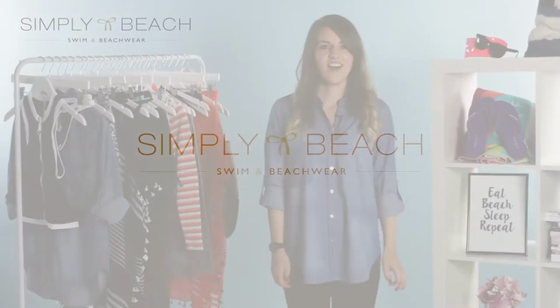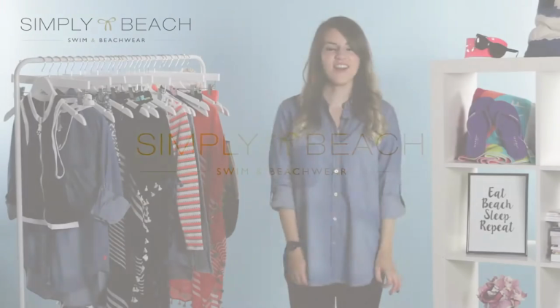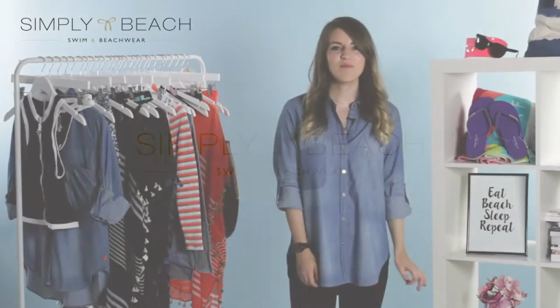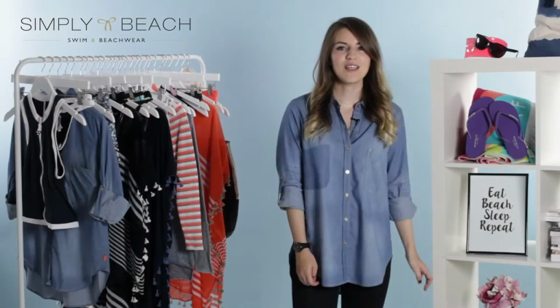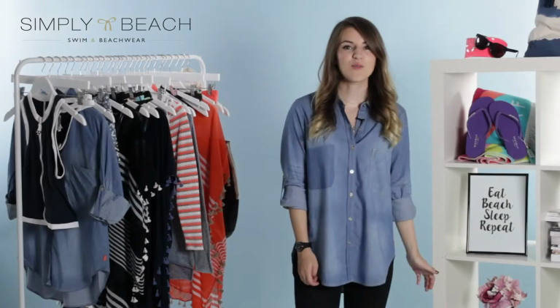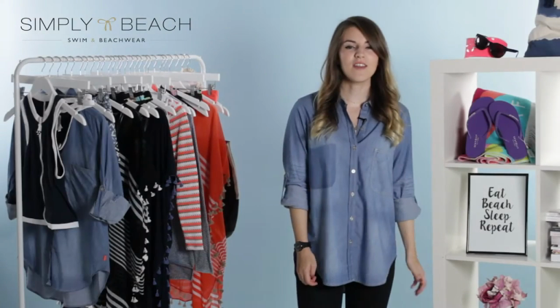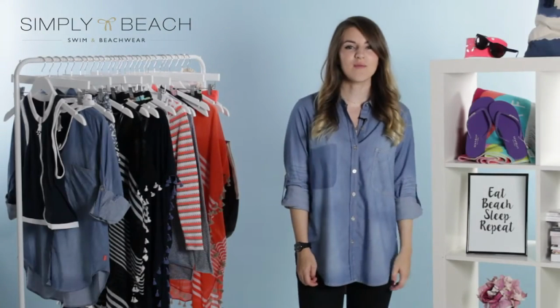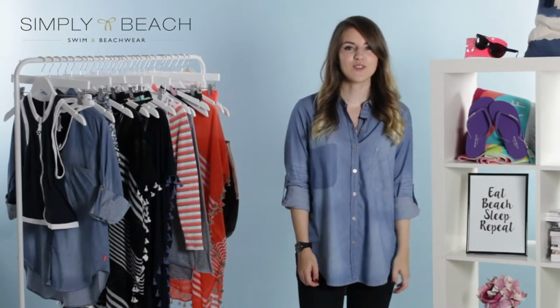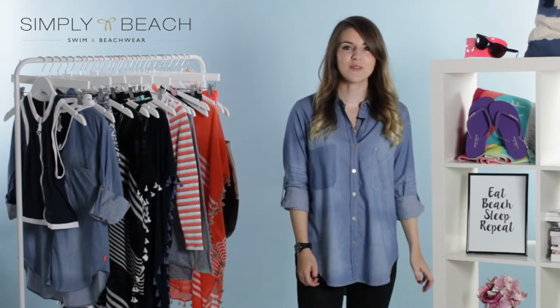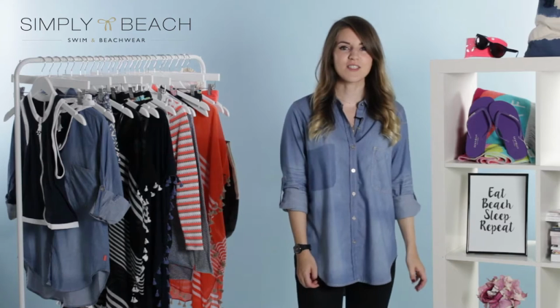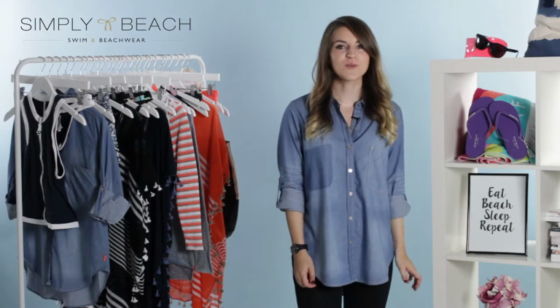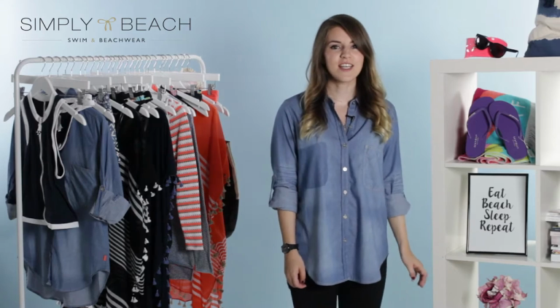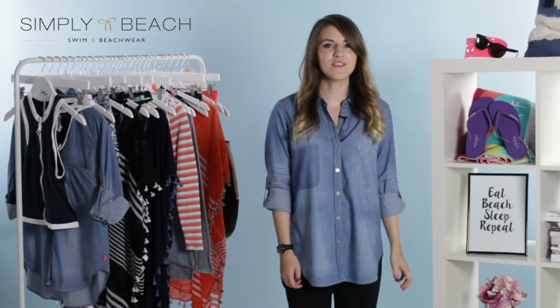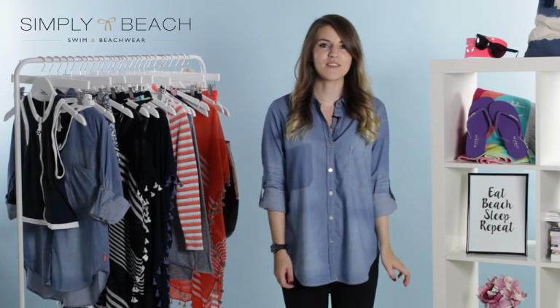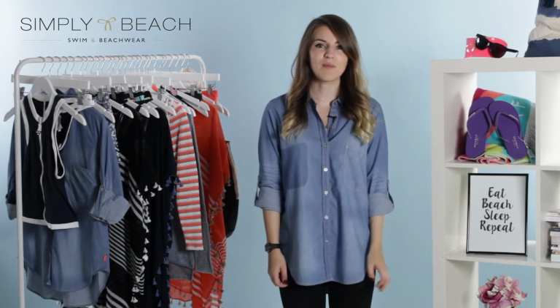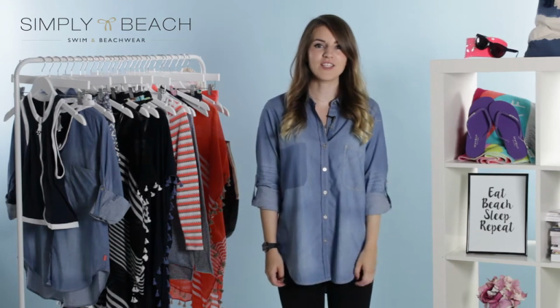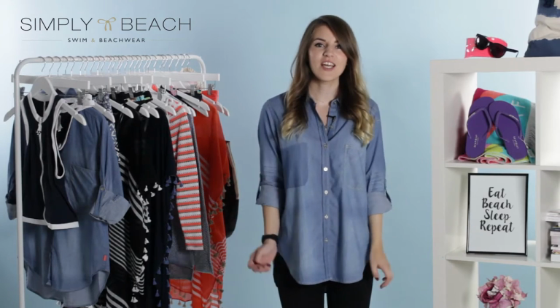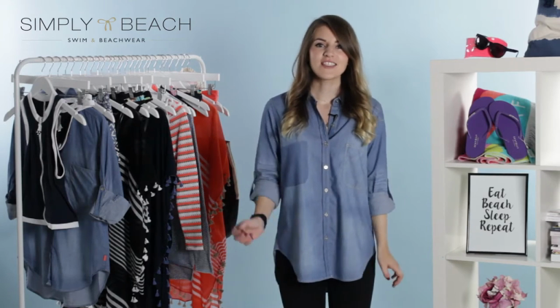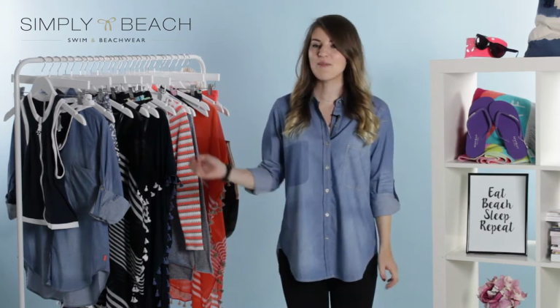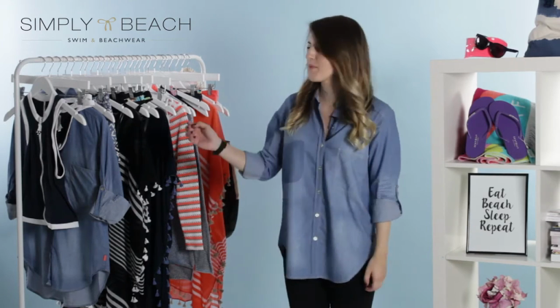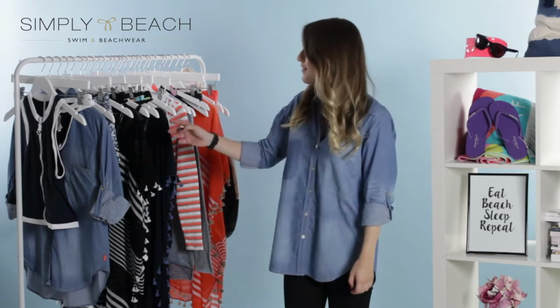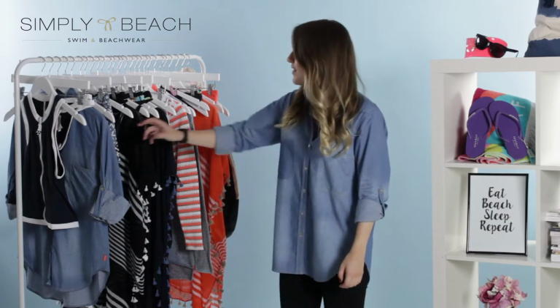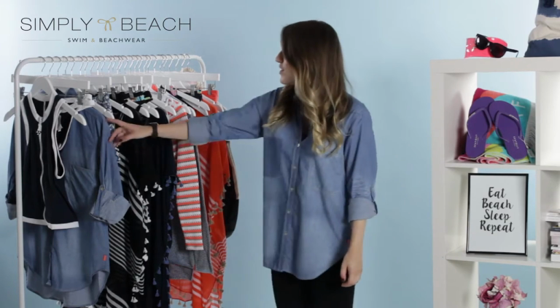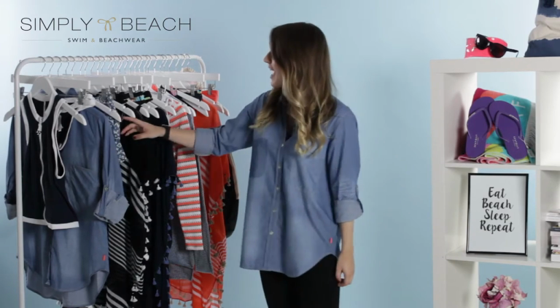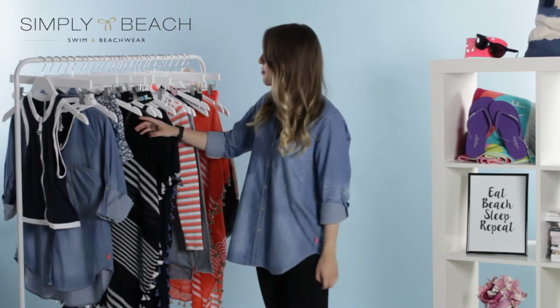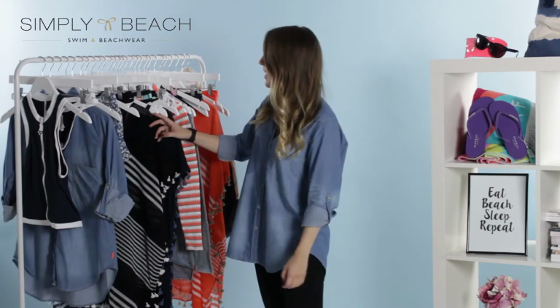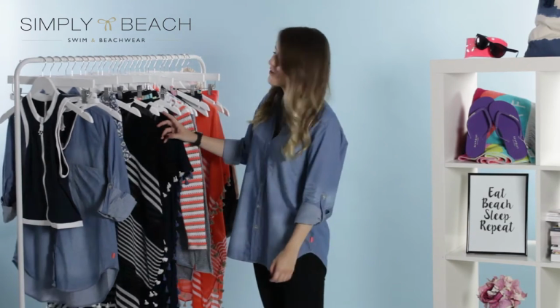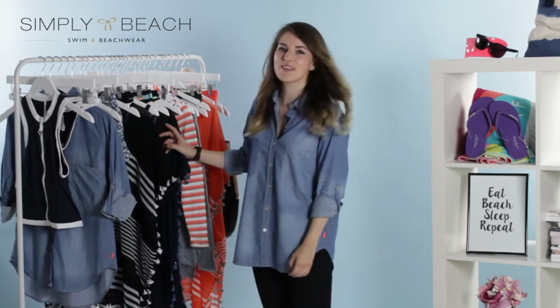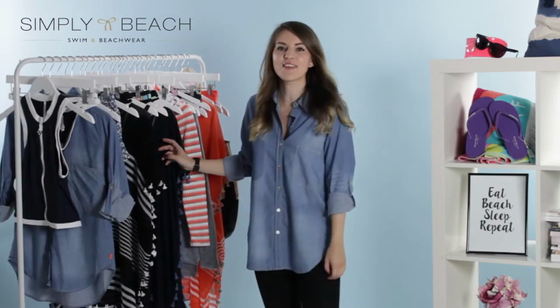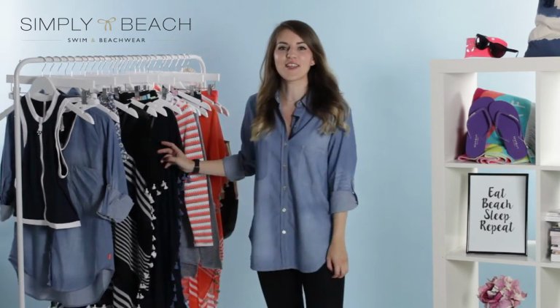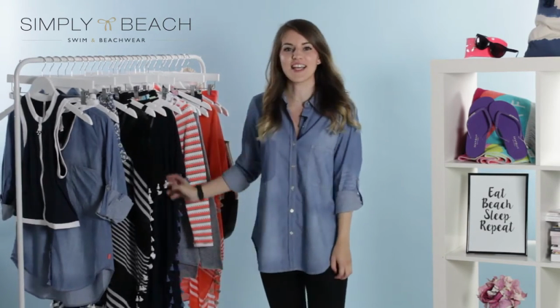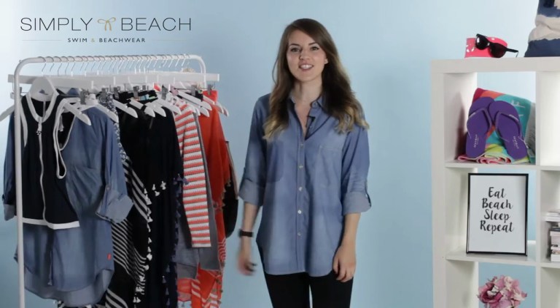Hi, my name is Robin and I'm the social media coordinator for Simply Beach. Today we're going to be having a little look at the brand new Sea Folly collection.